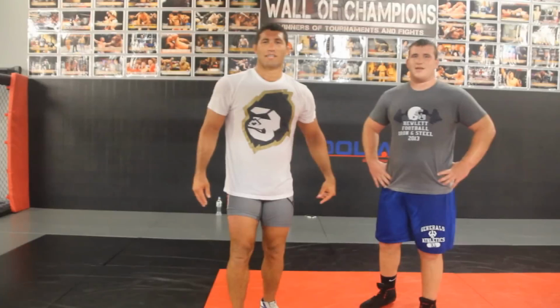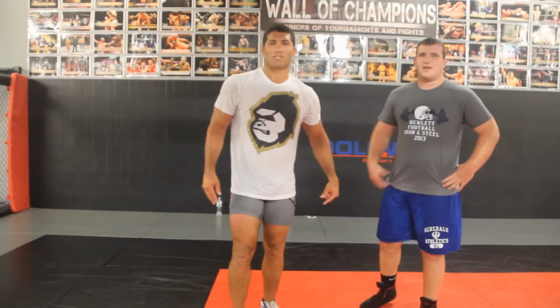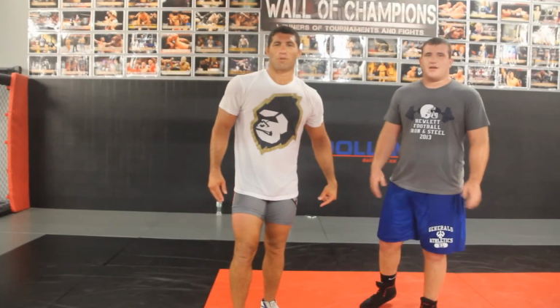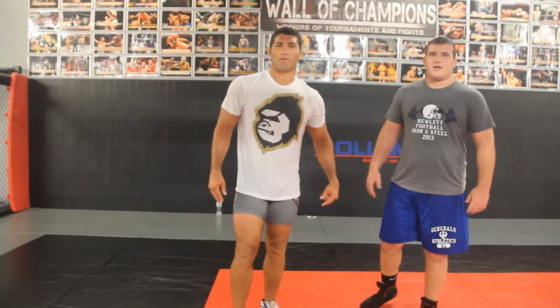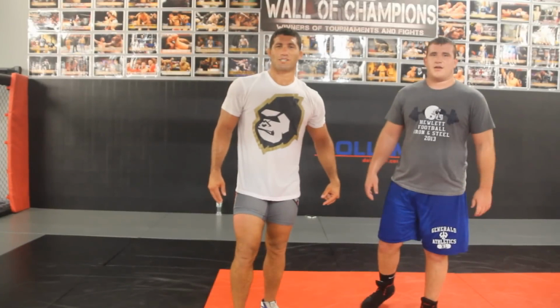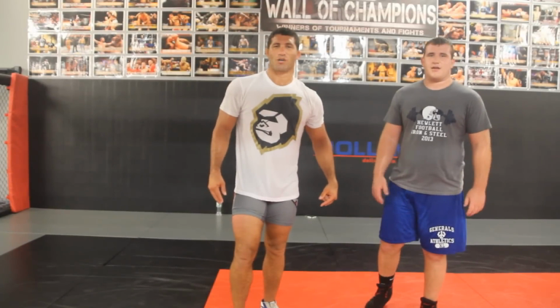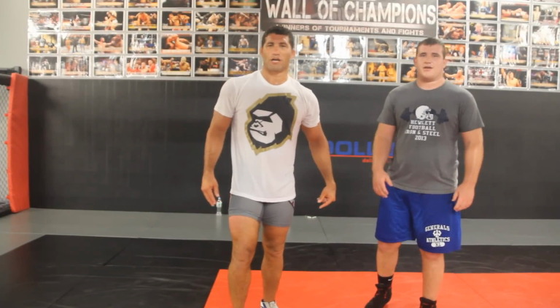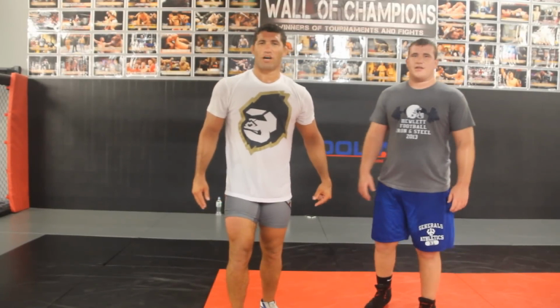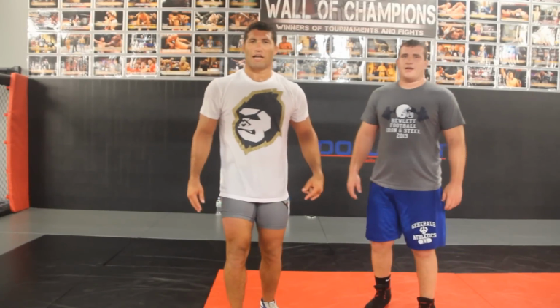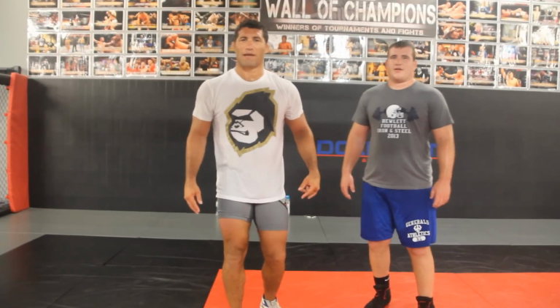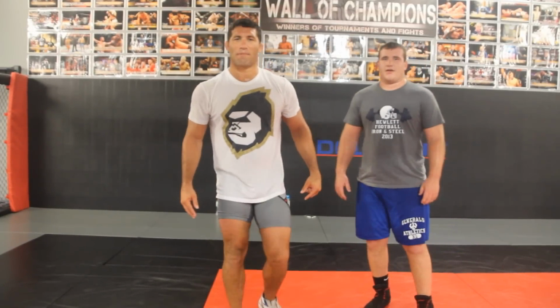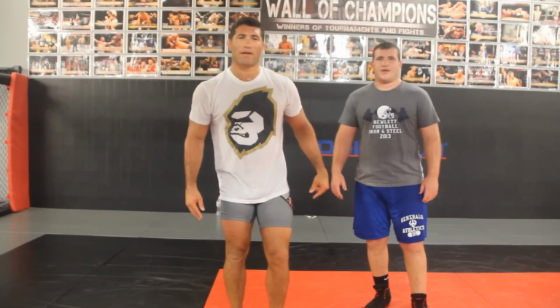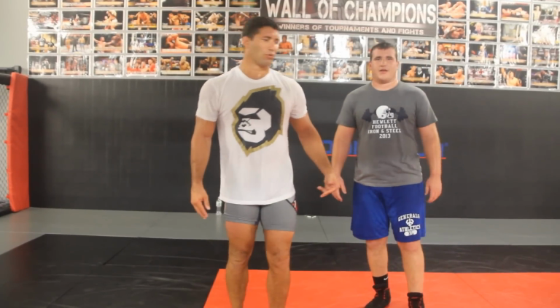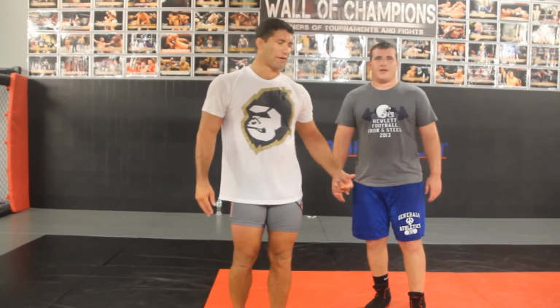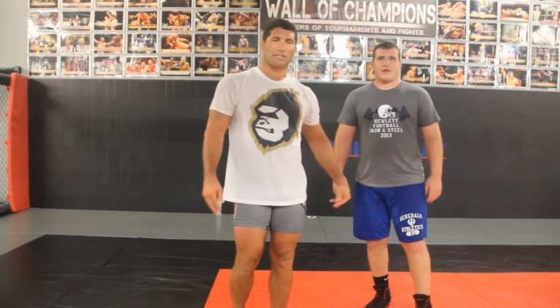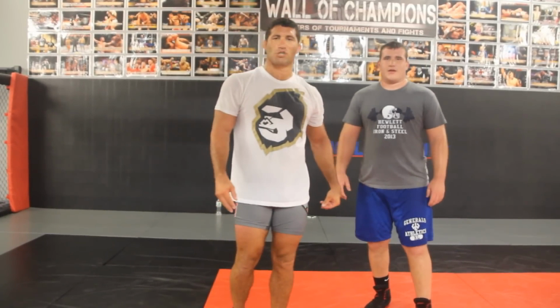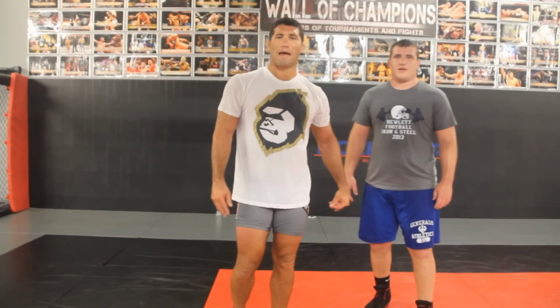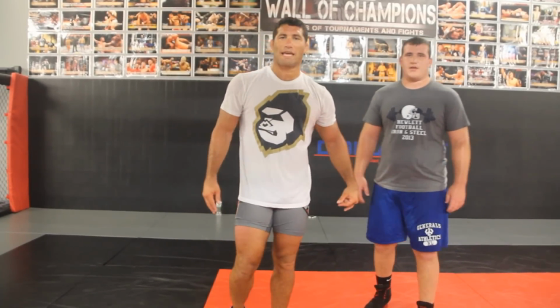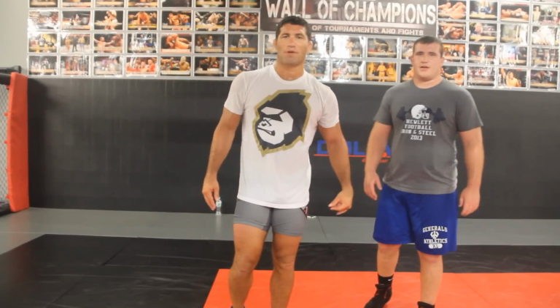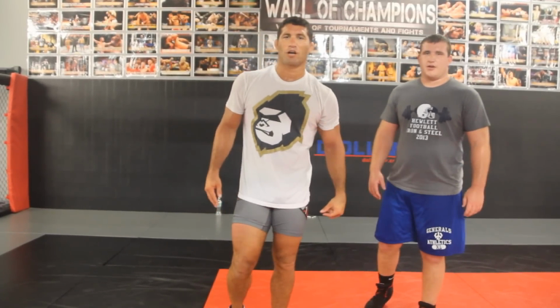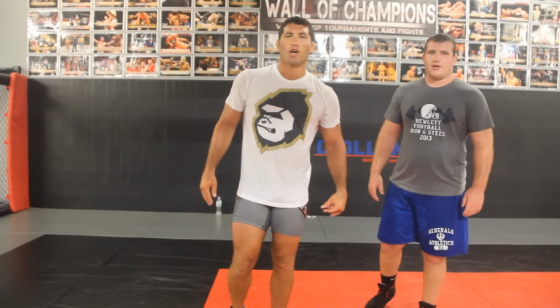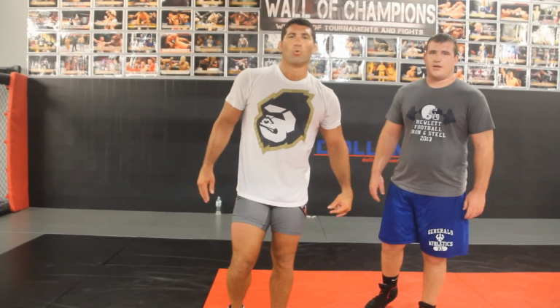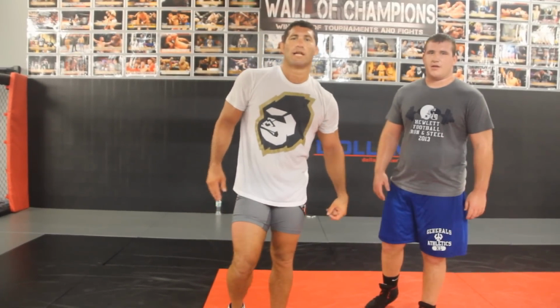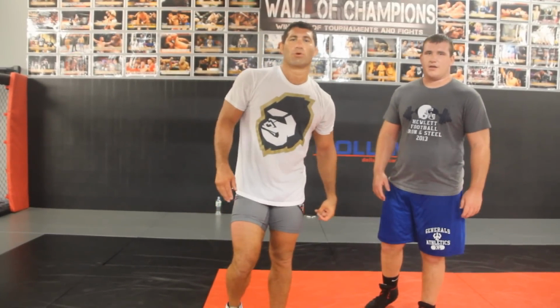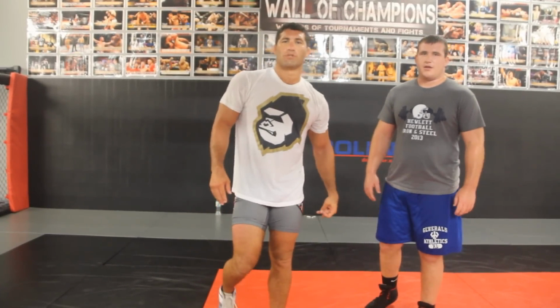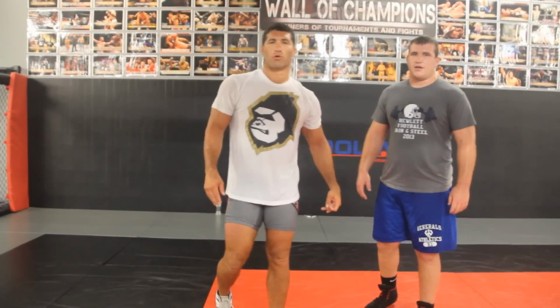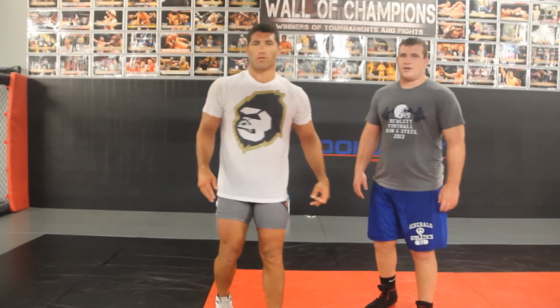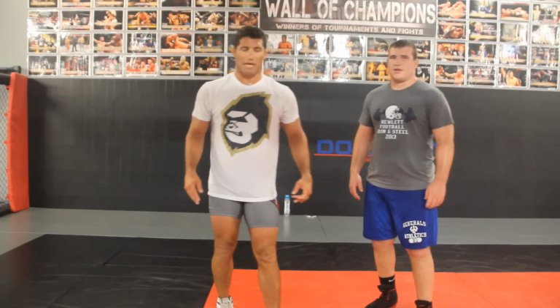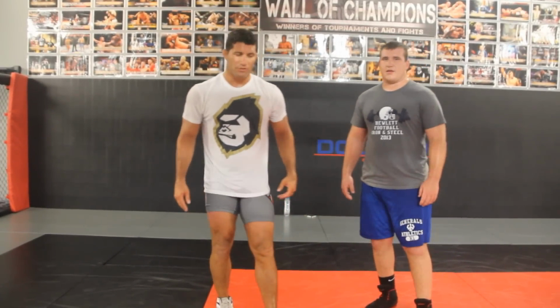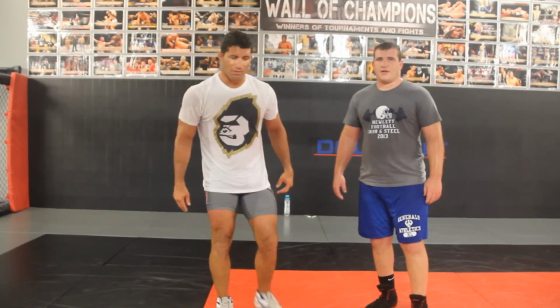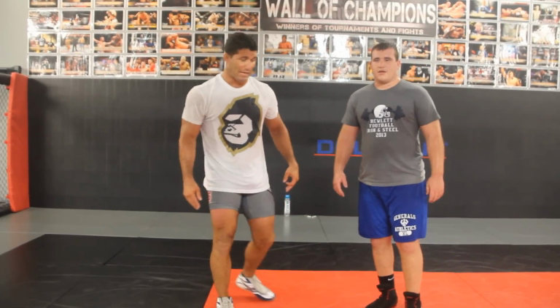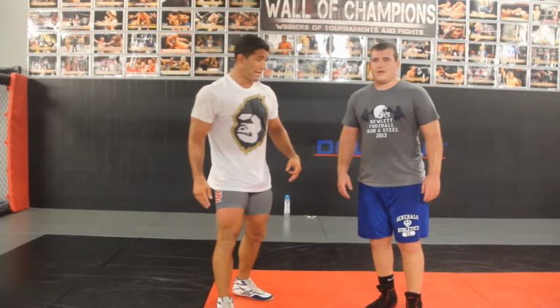Kyle Simnar, wrestling coach here at Long Island MMA, with one of our wrestlers, Matt Kamnar. Today we're going to be showing you some technique.